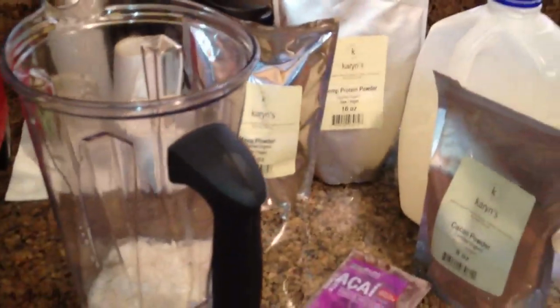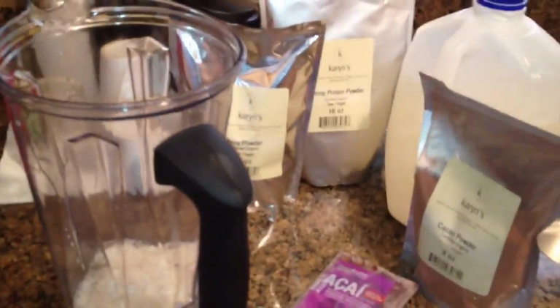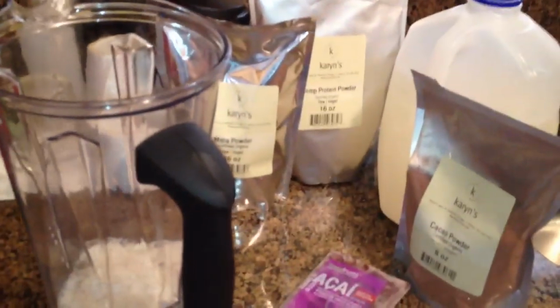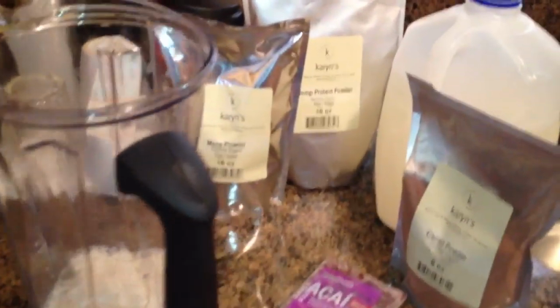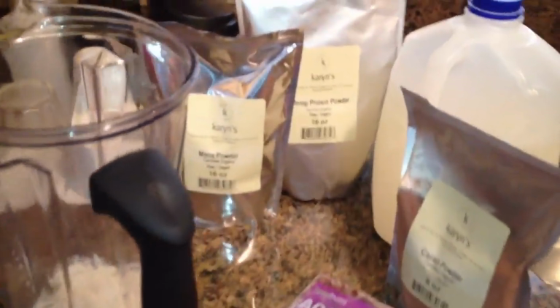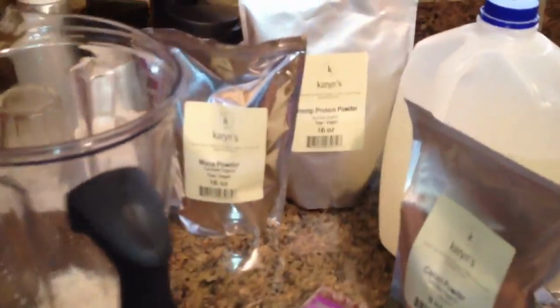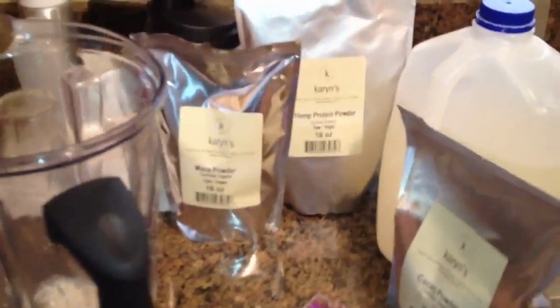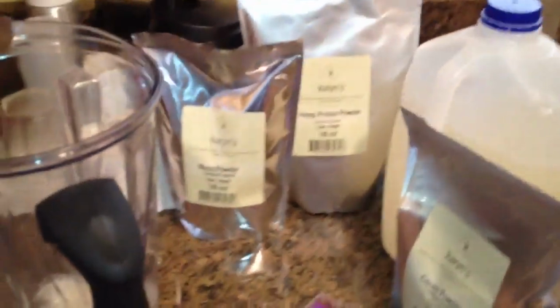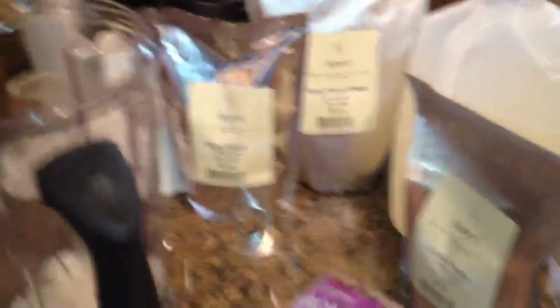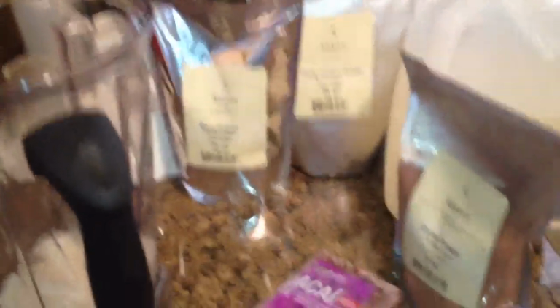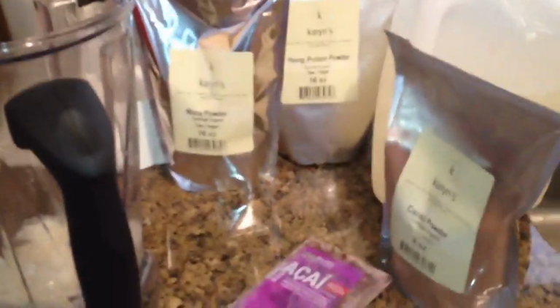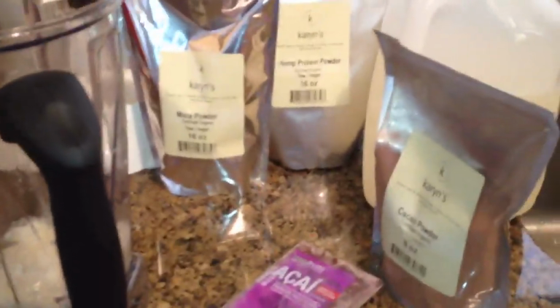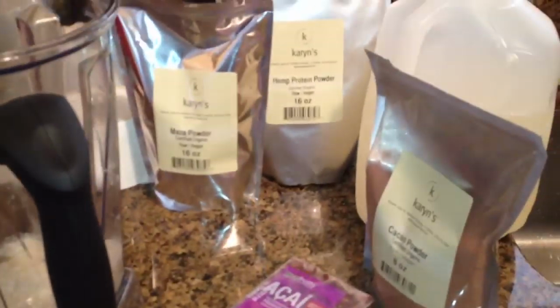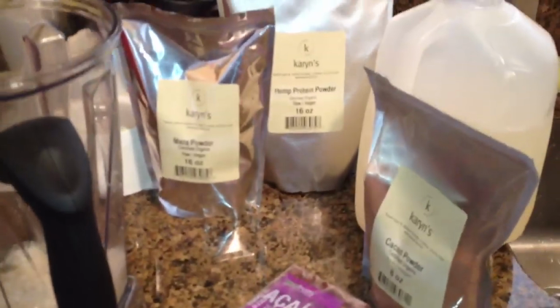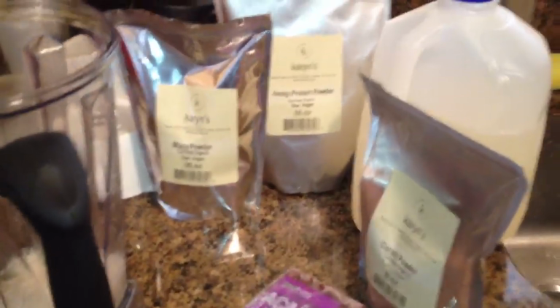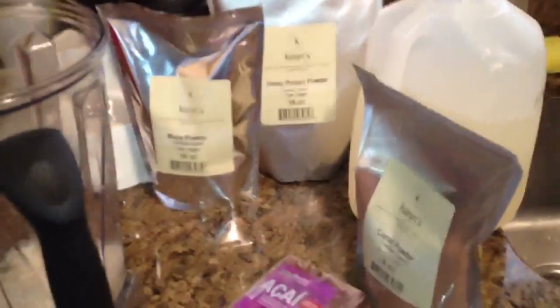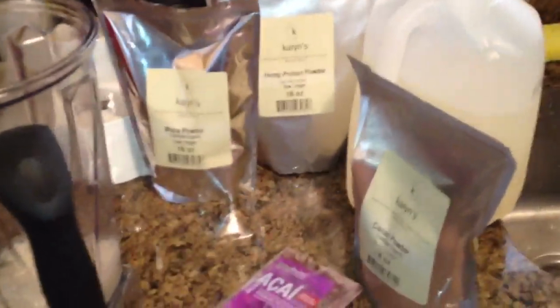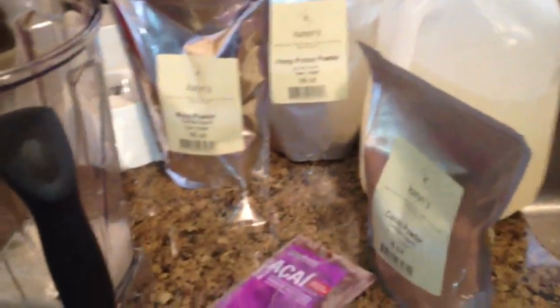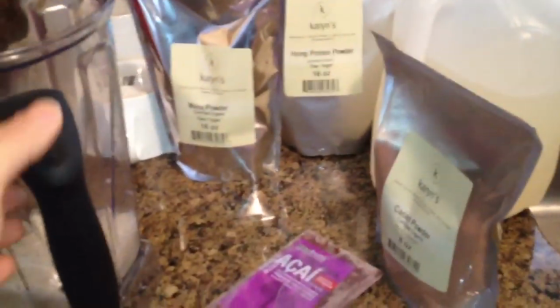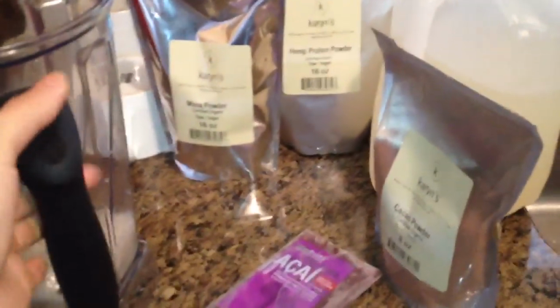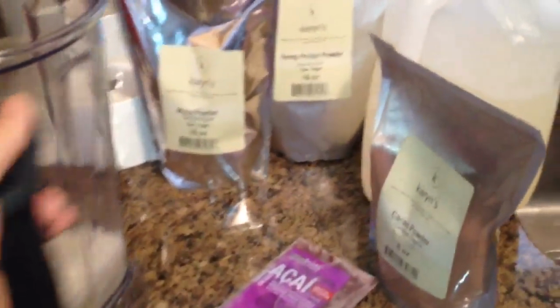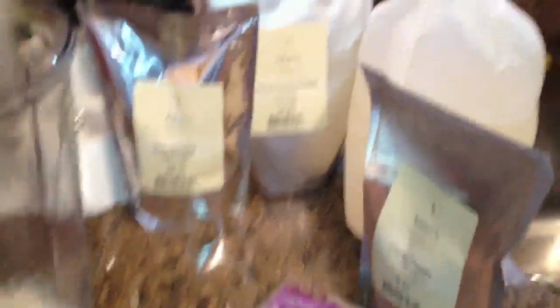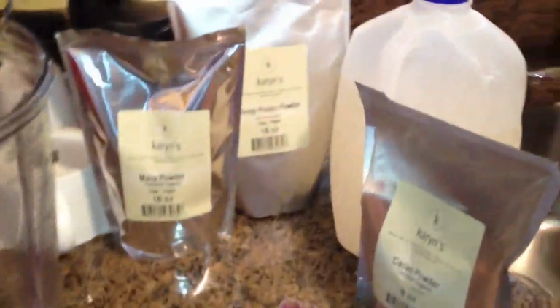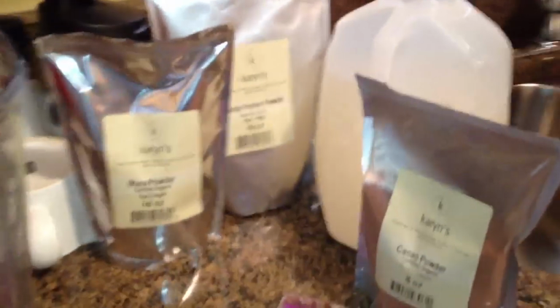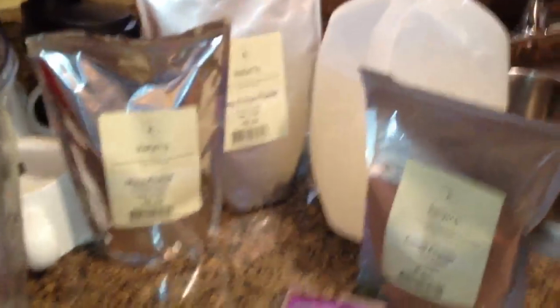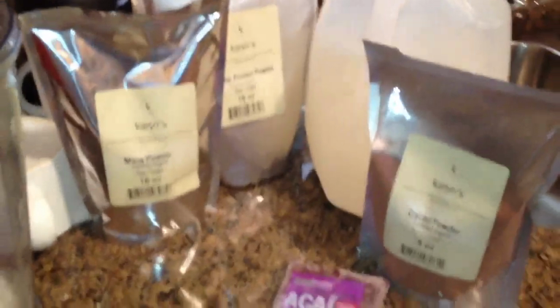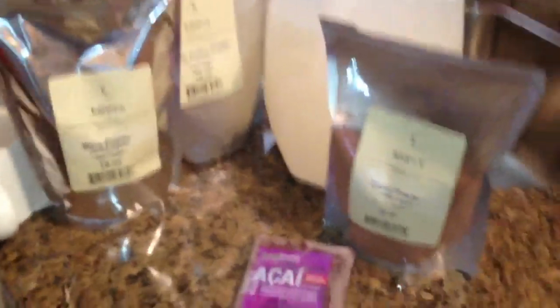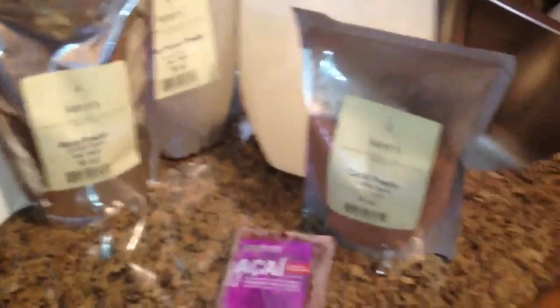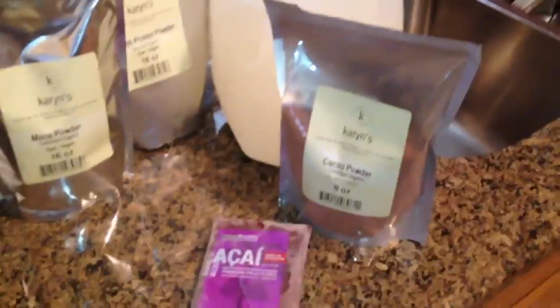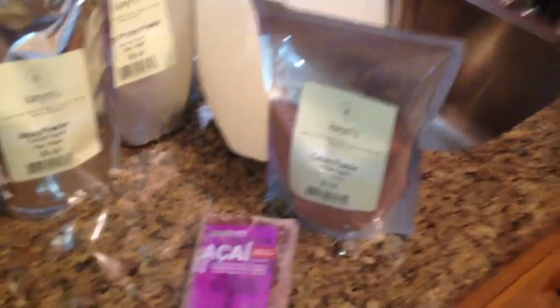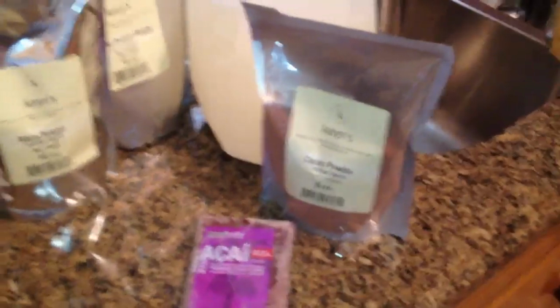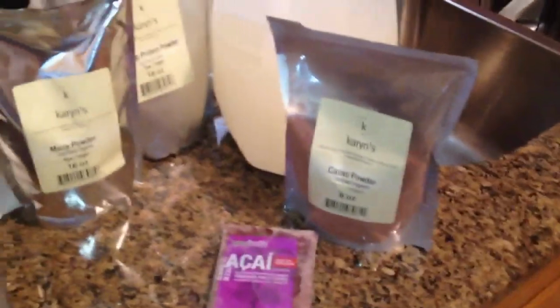Hey, how's it going everyone? Today I'm going to show you something really cool — how to make an awesome superfood smoothie.